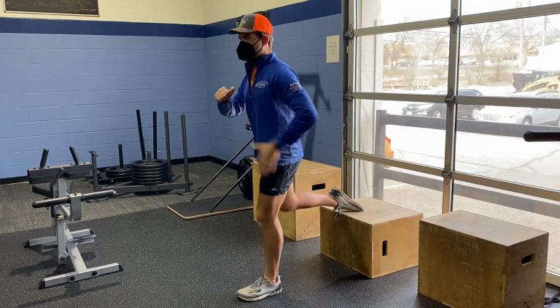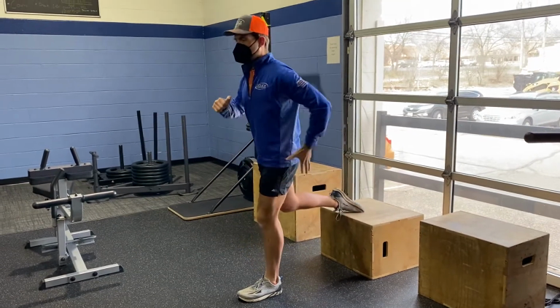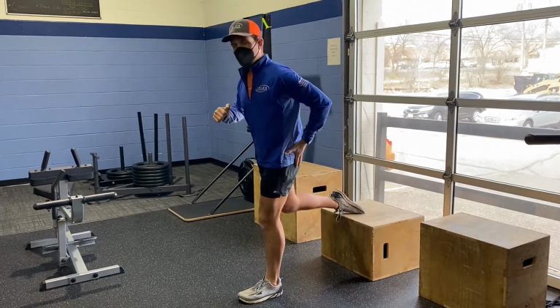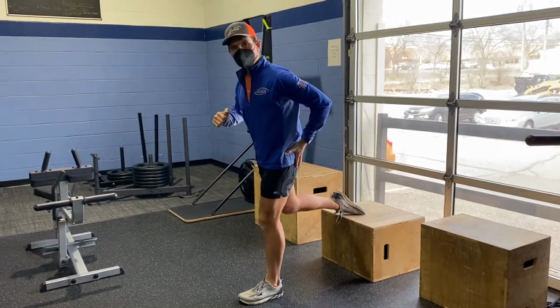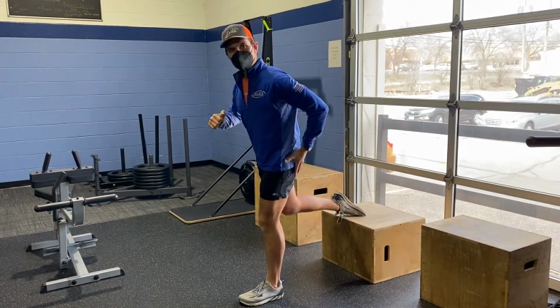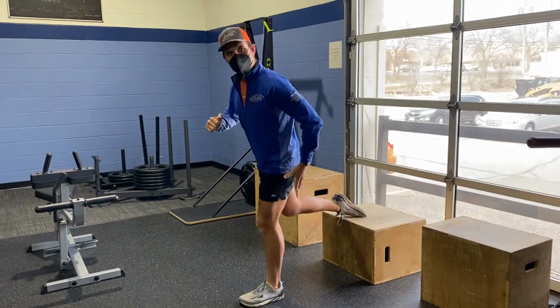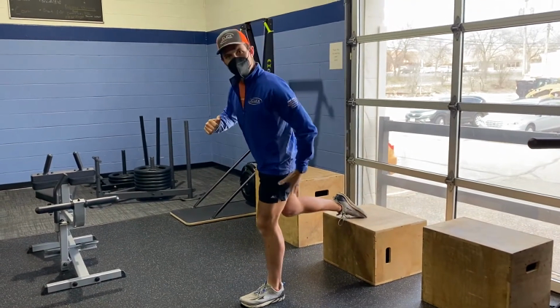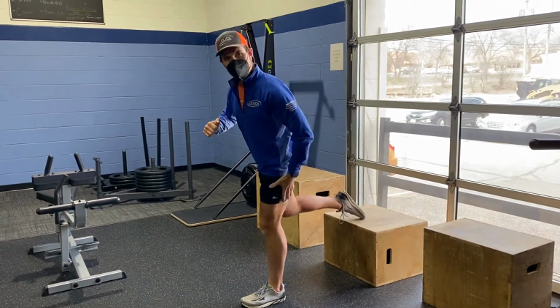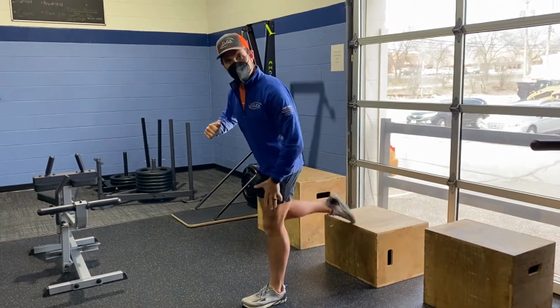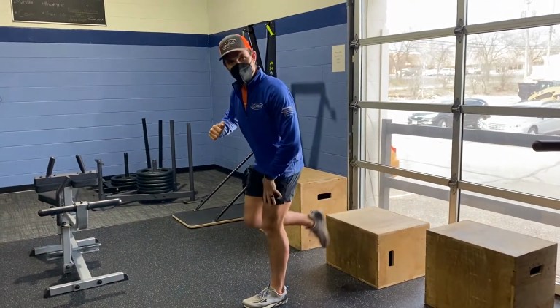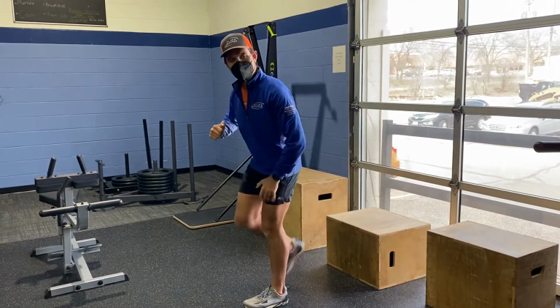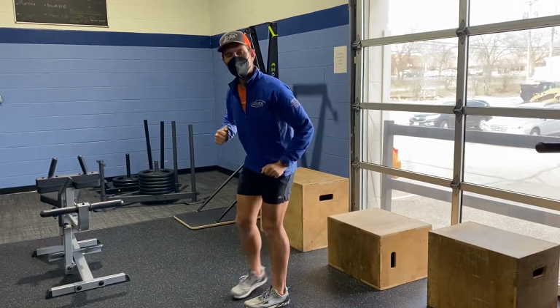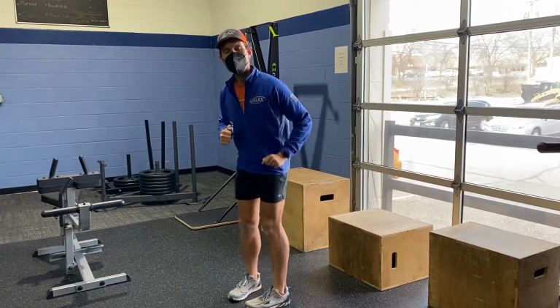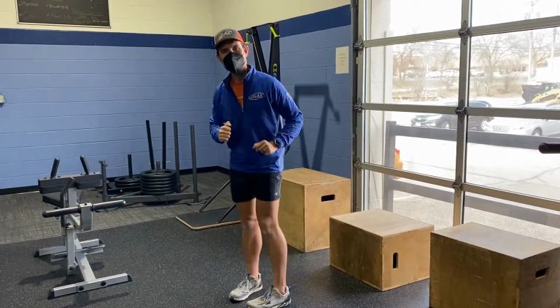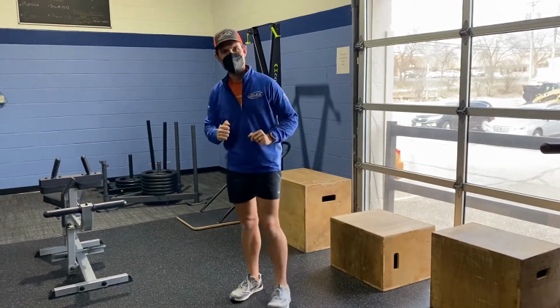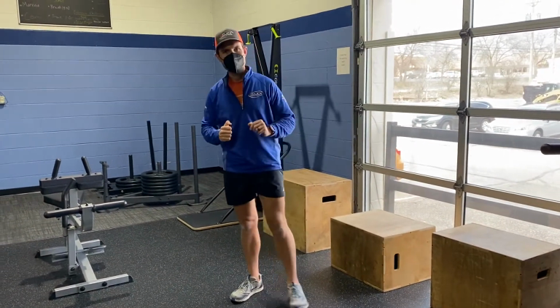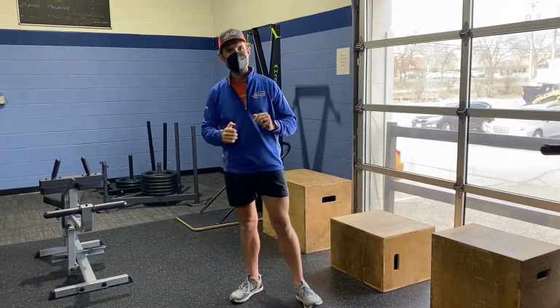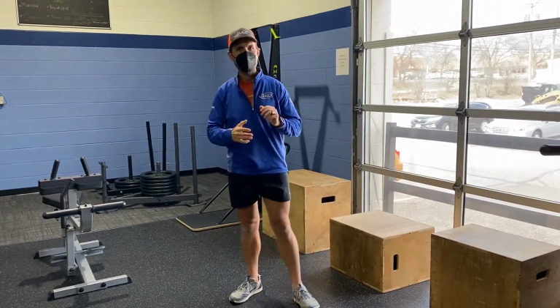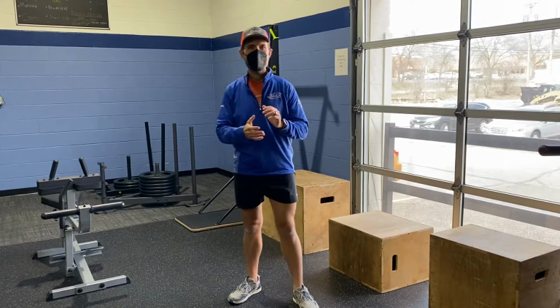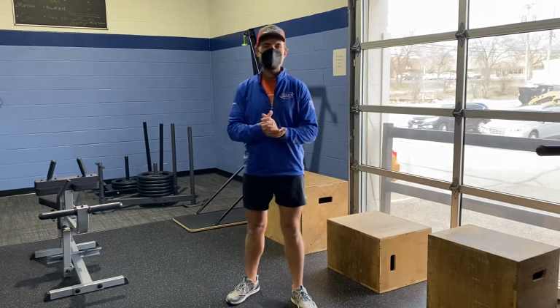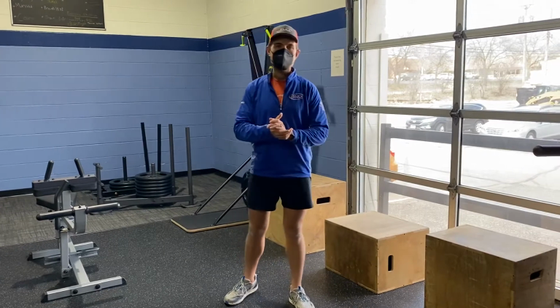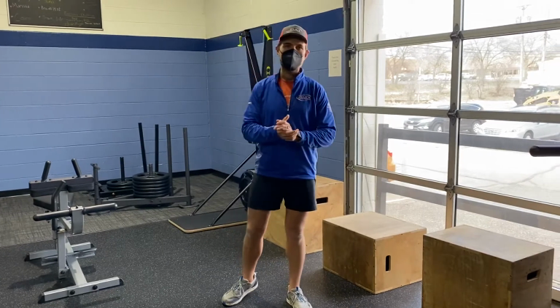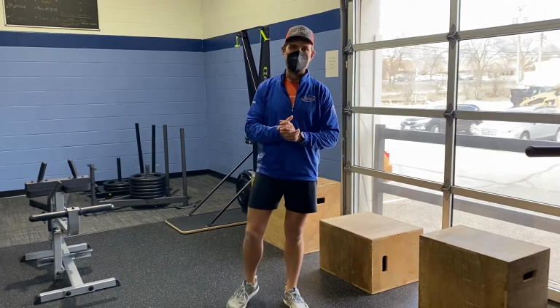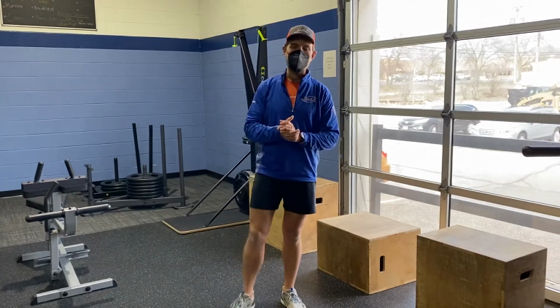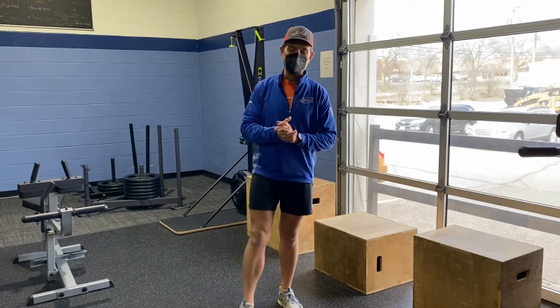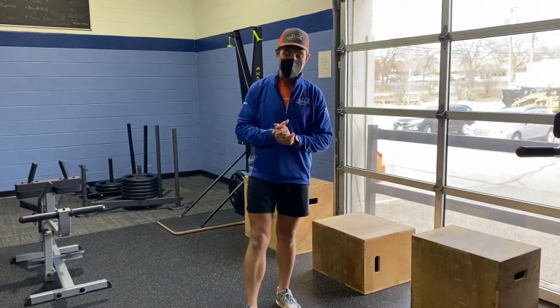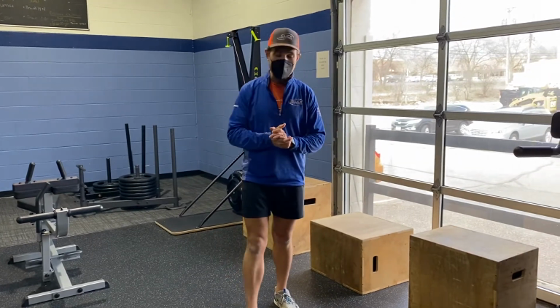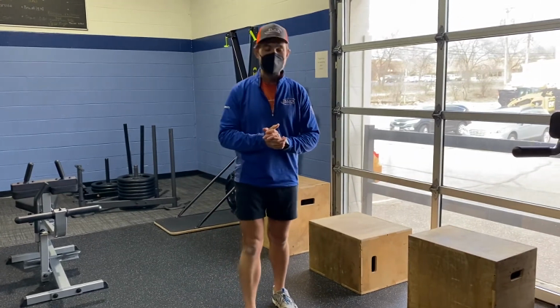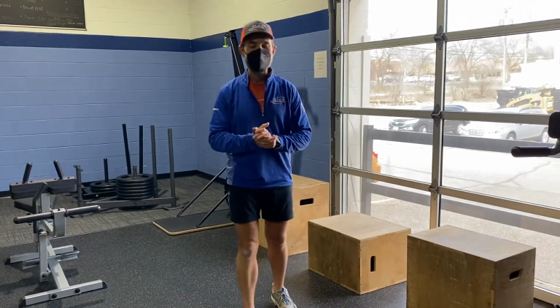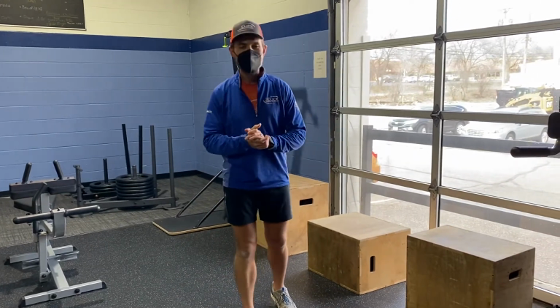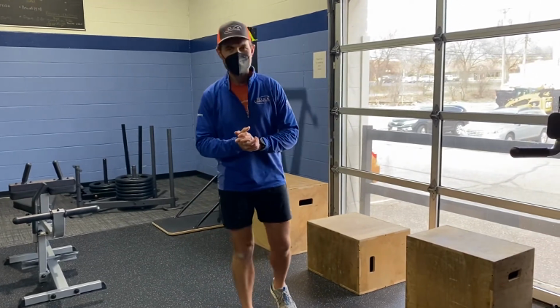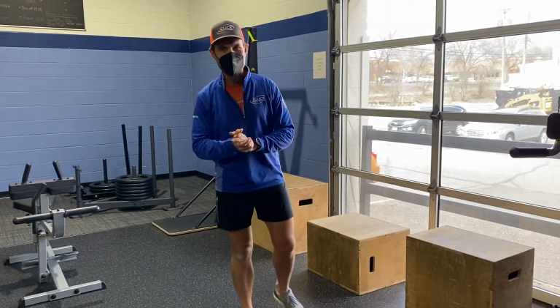Targeting glutes, hamstrings, and quadriceps on this one. That's our Bulgarian split squat.